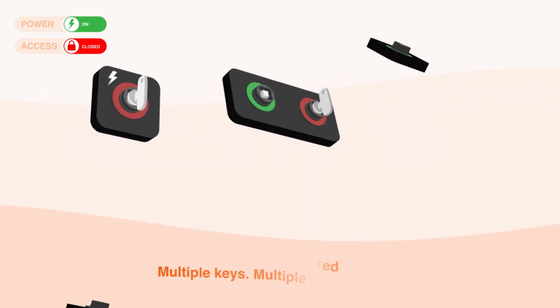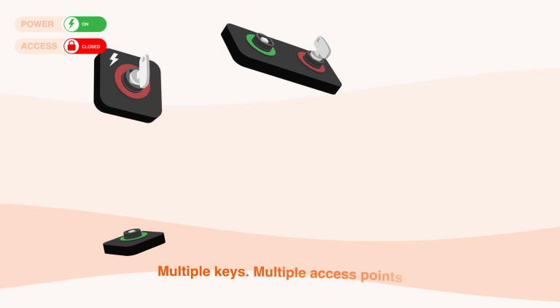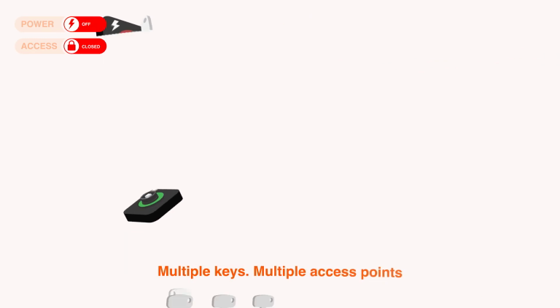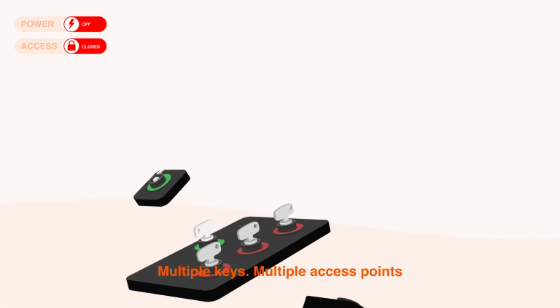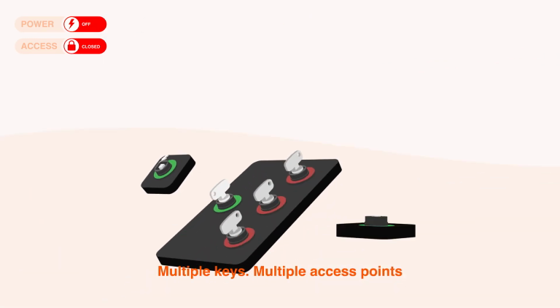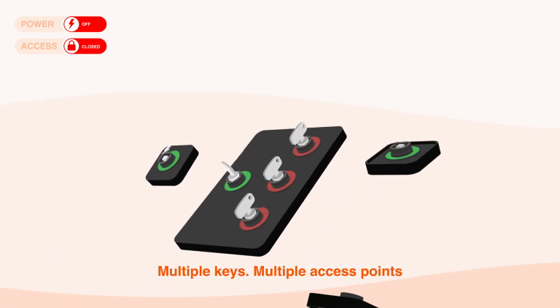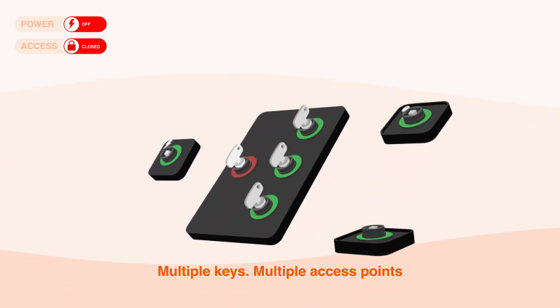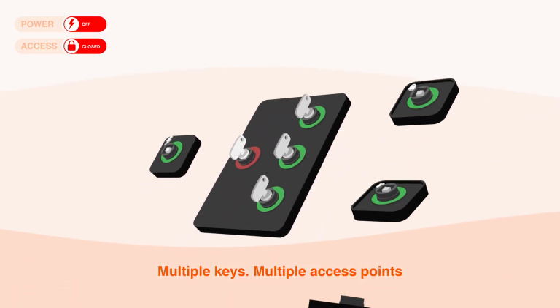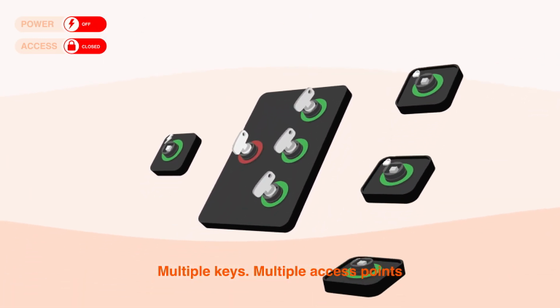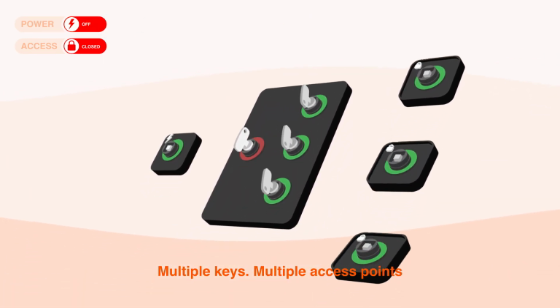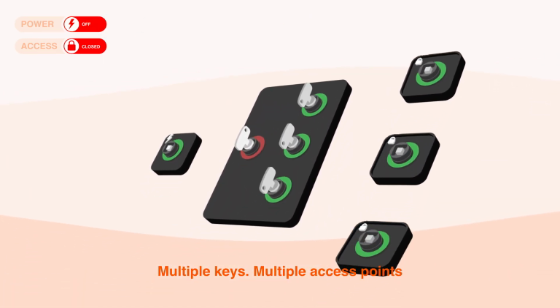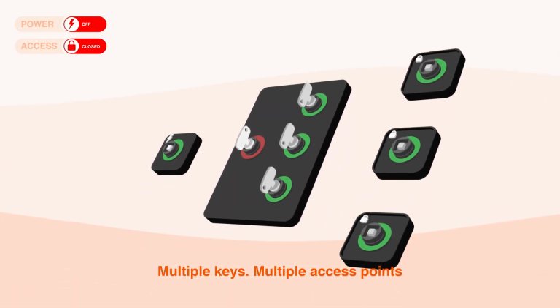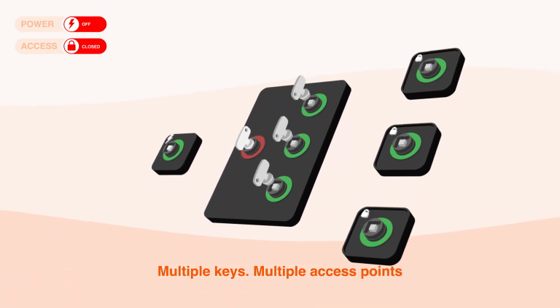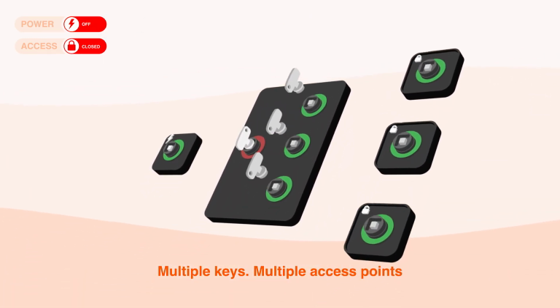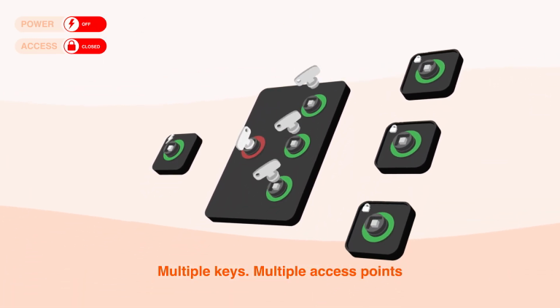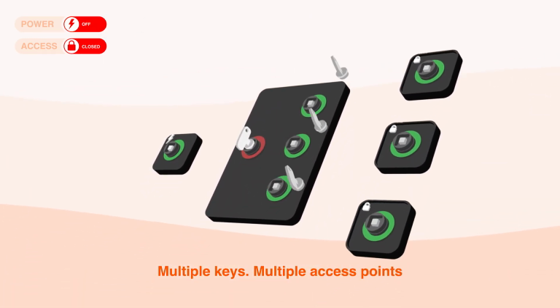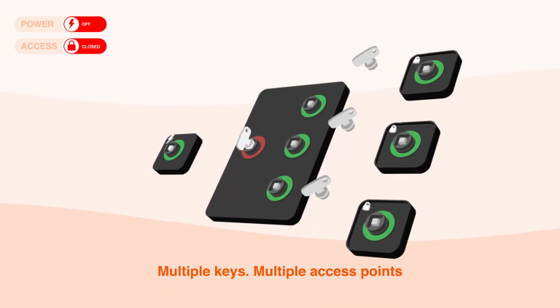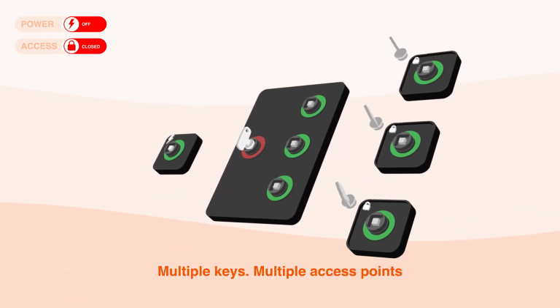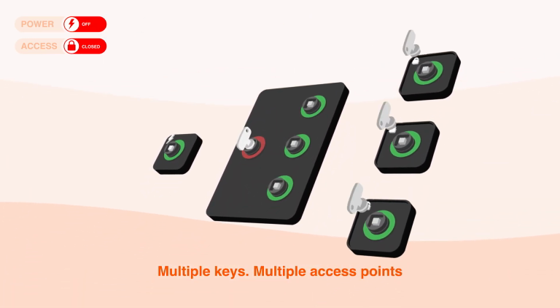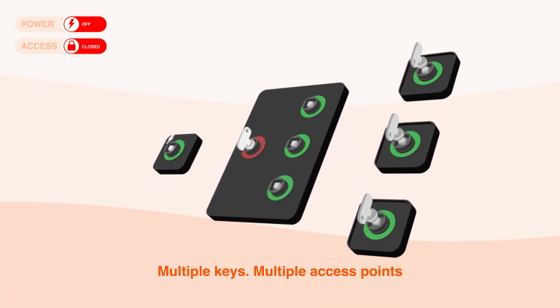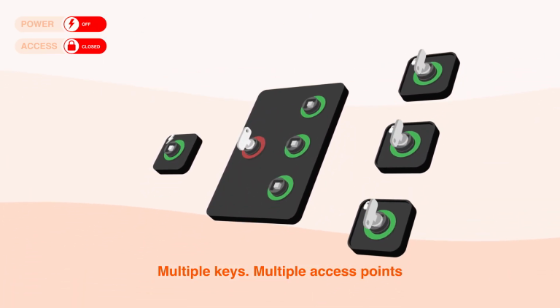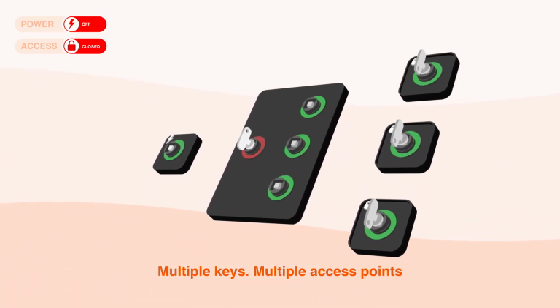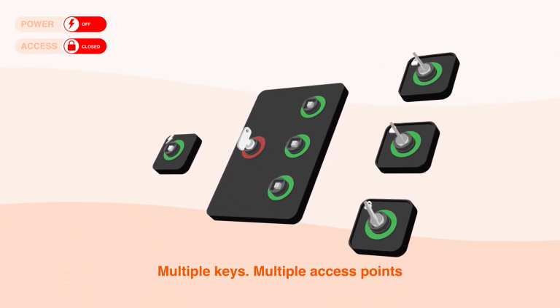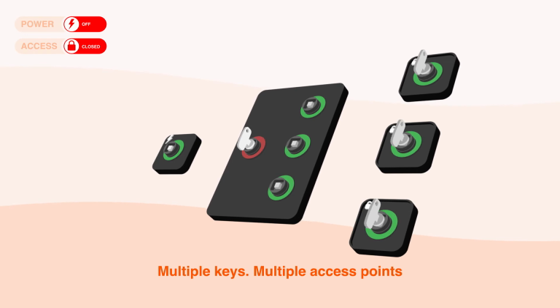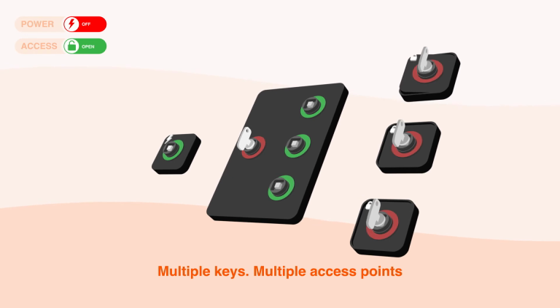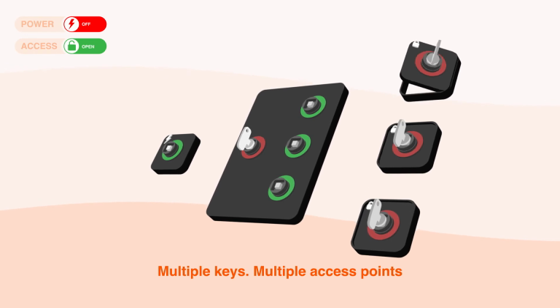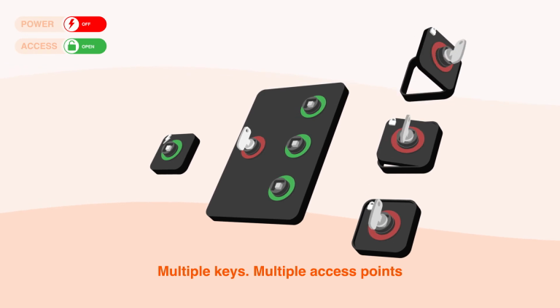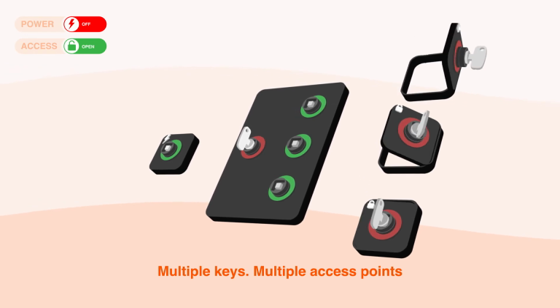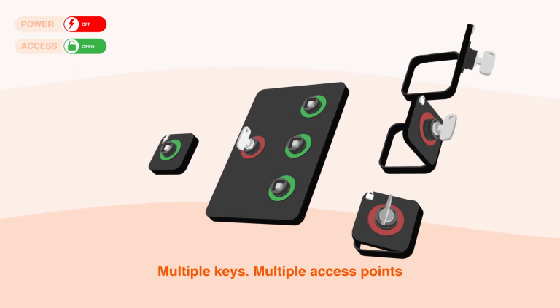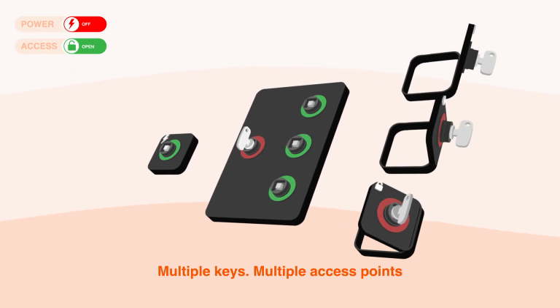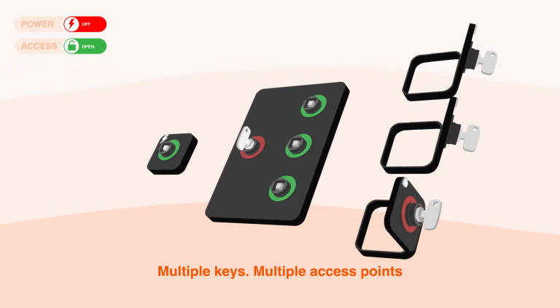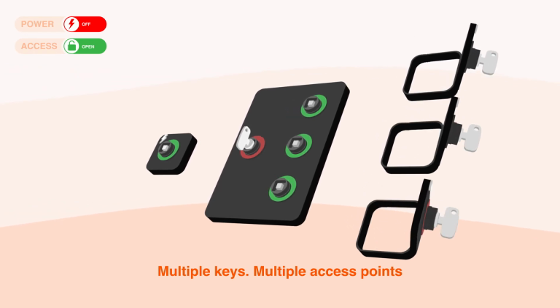Multiple keys can be used to grant entry to multiple access points, keeping your team safe and eliminating the possibility of human error.